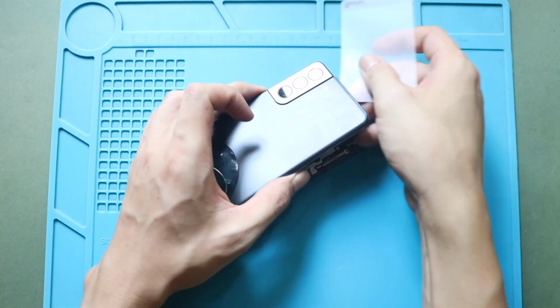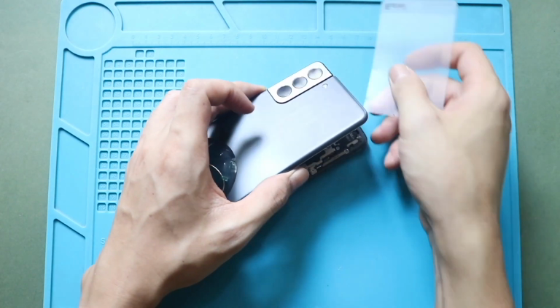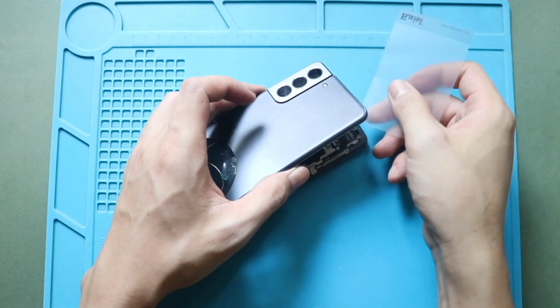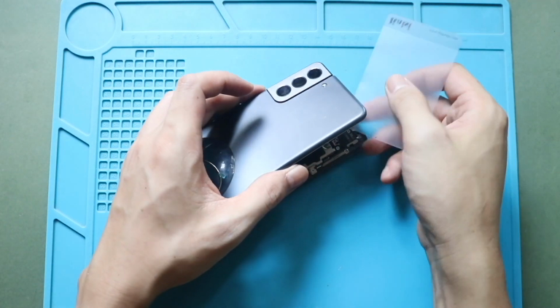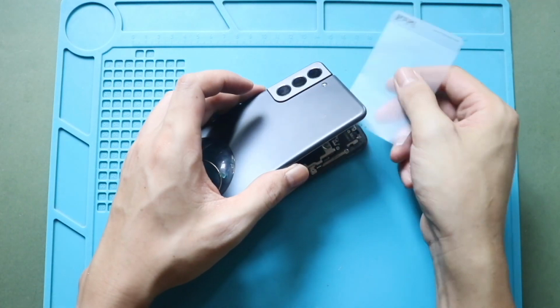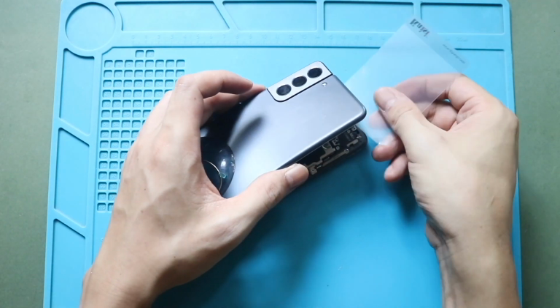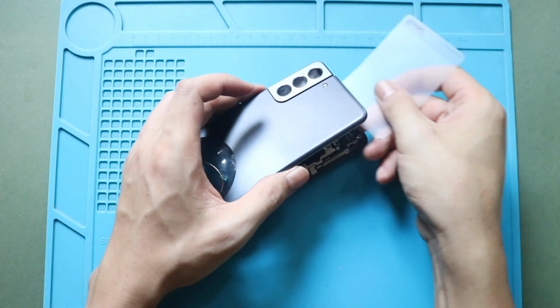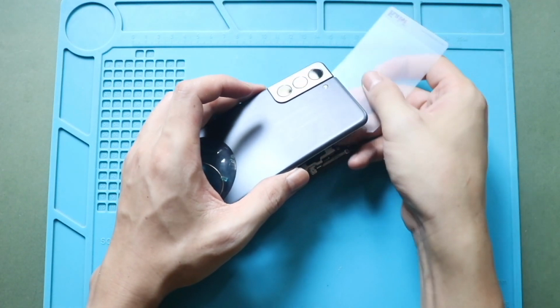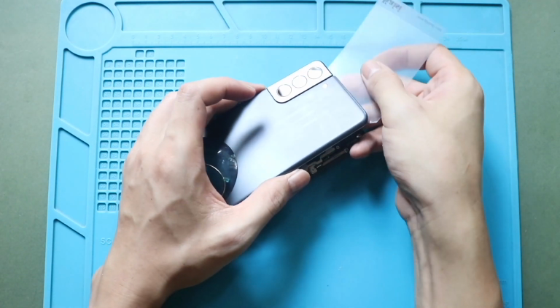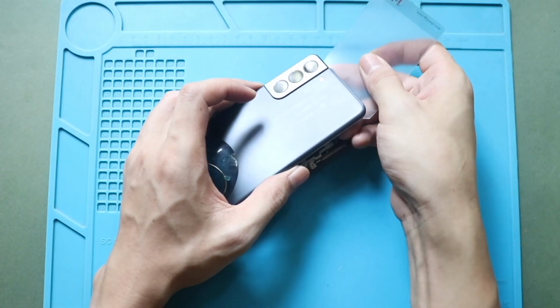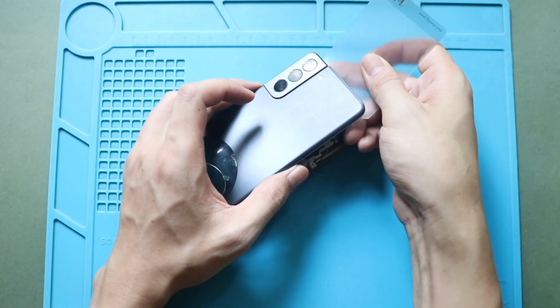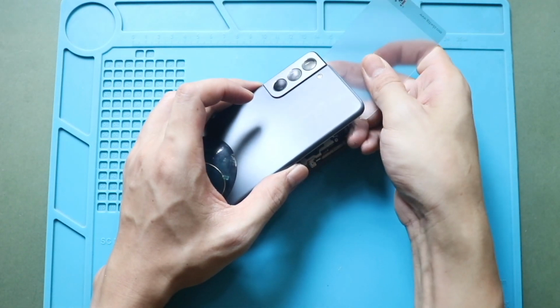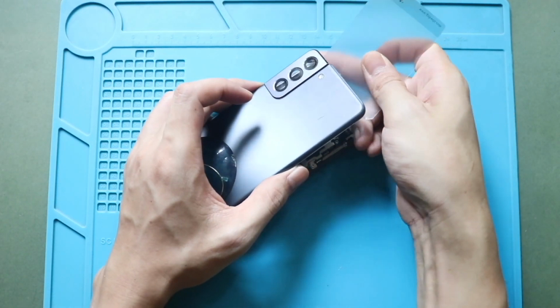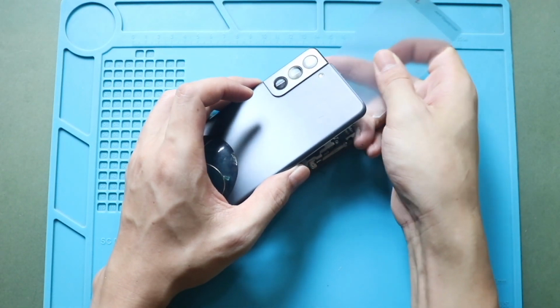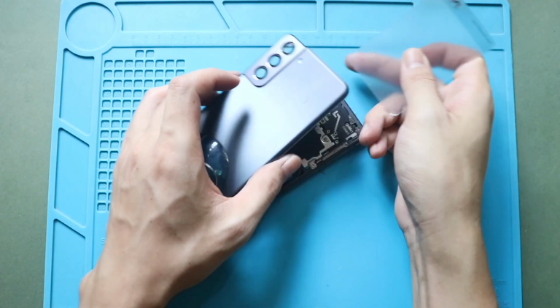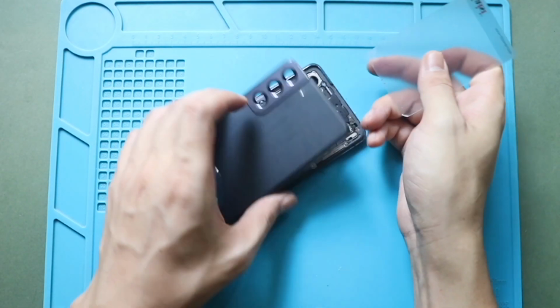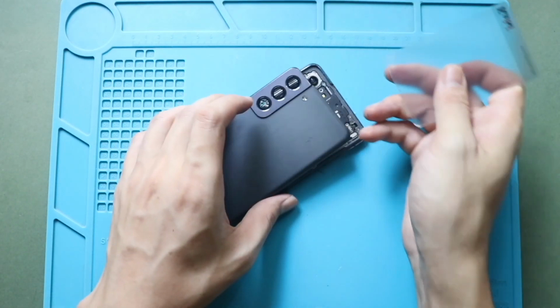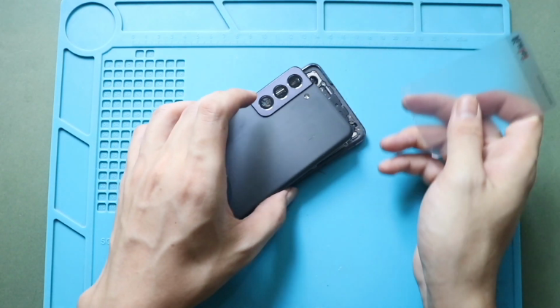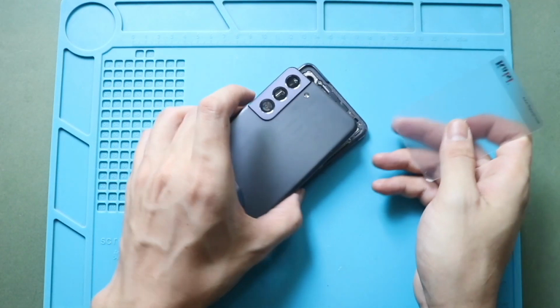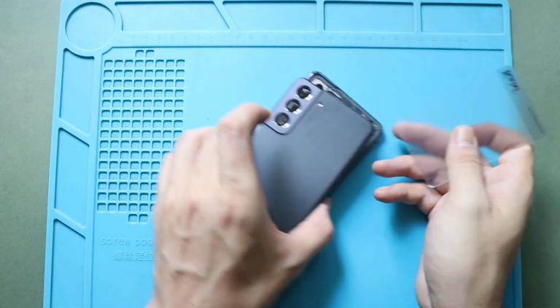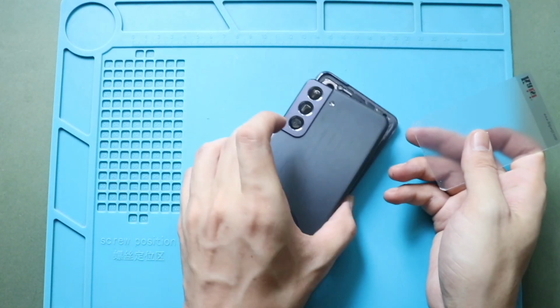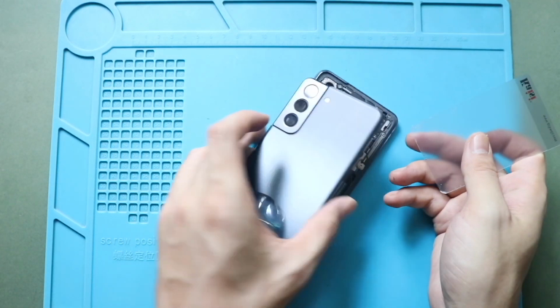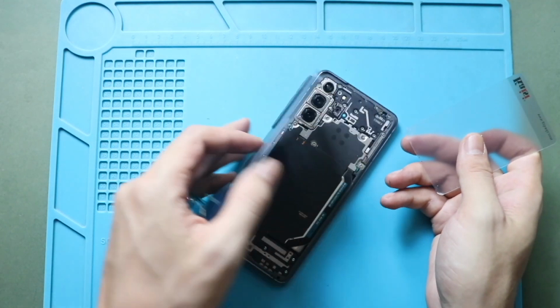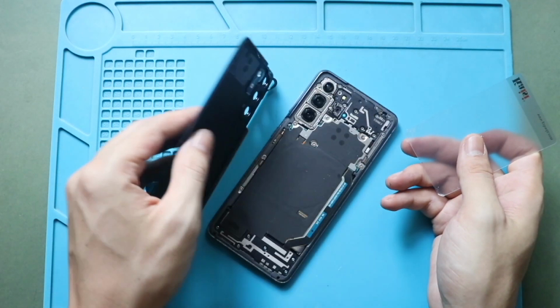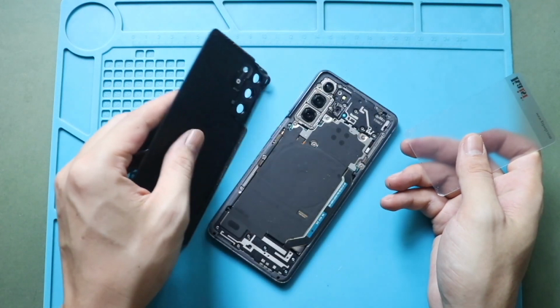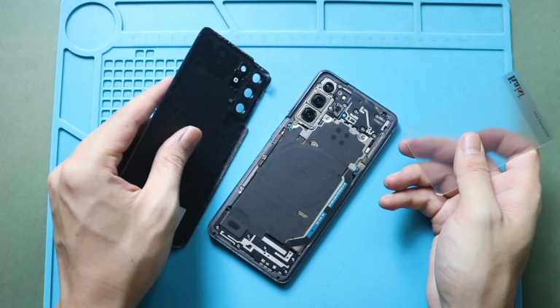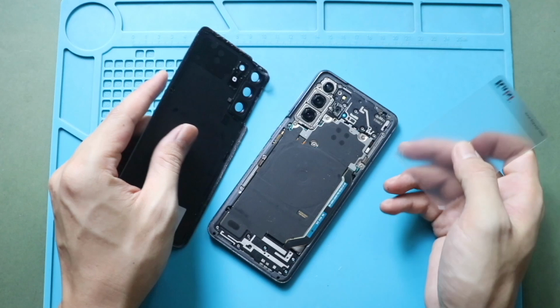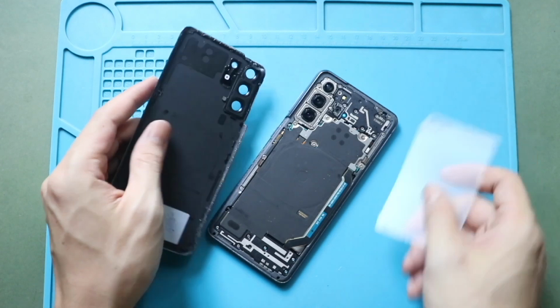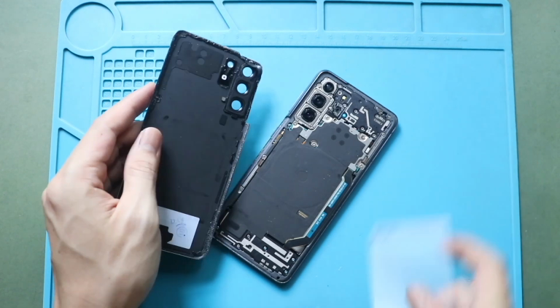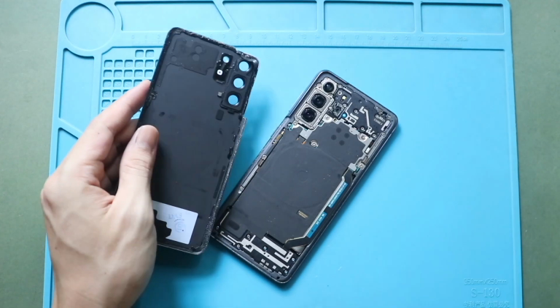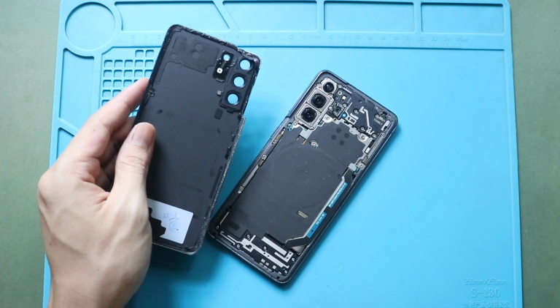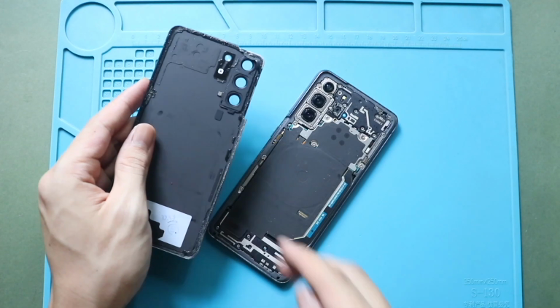Once the adhesive is free, gently lift and remove the back cover from the body.